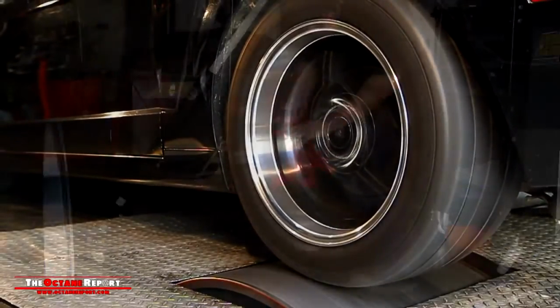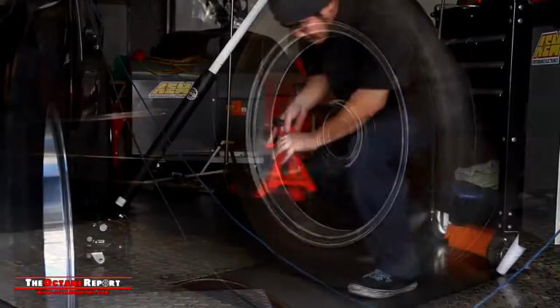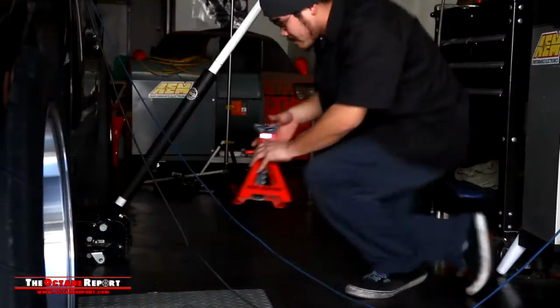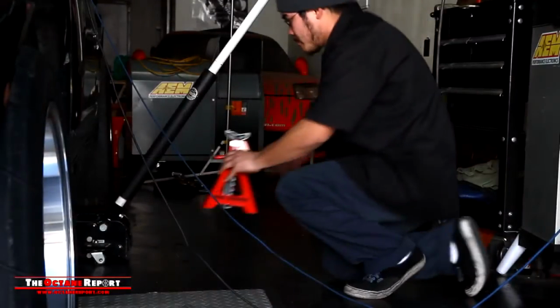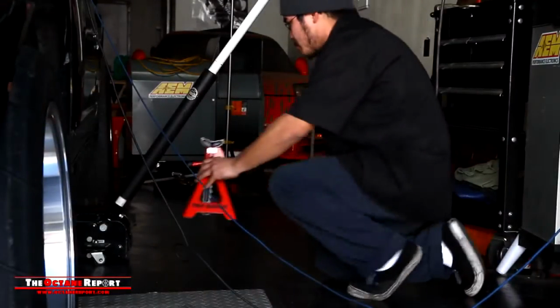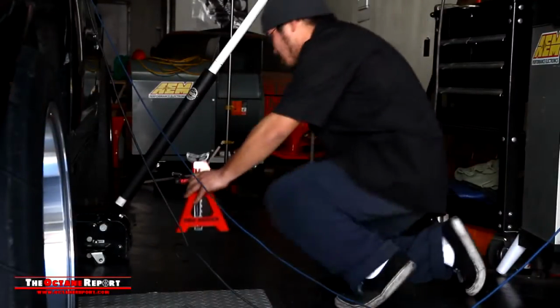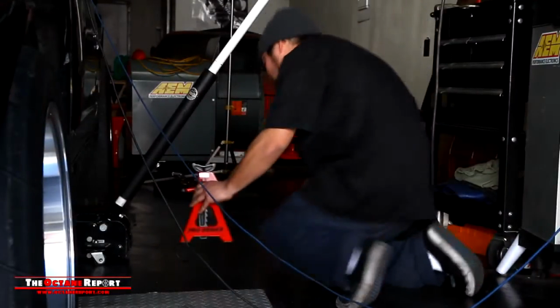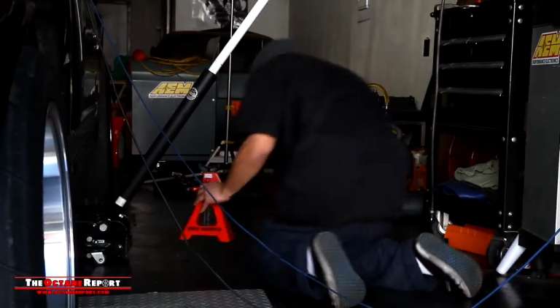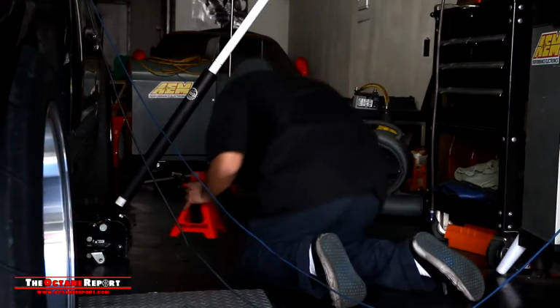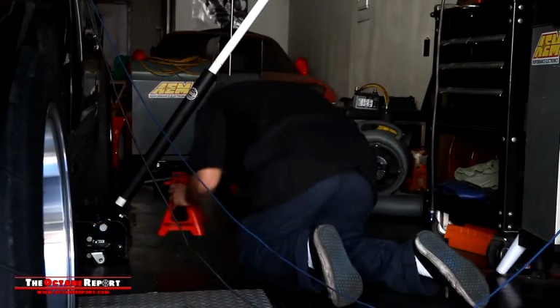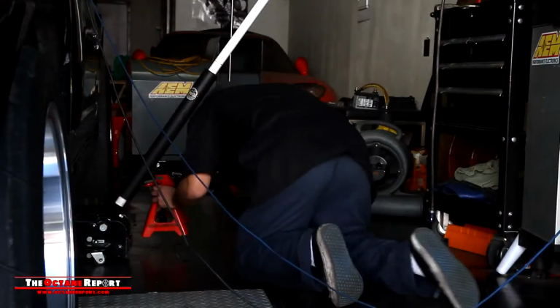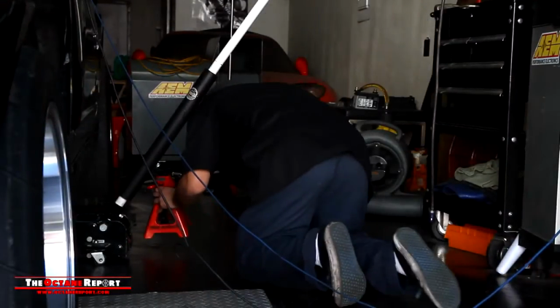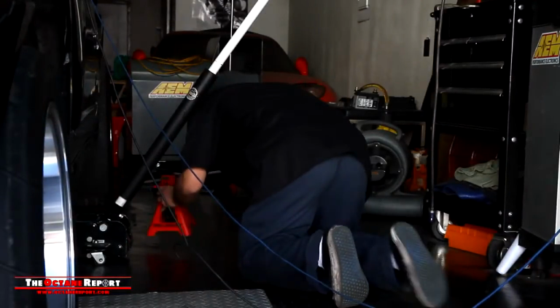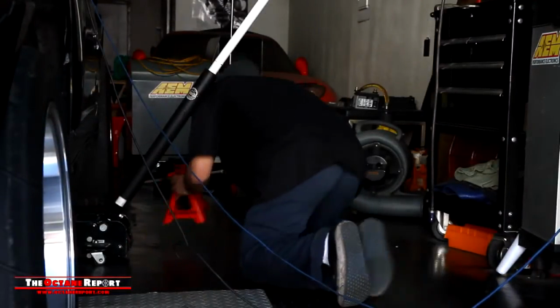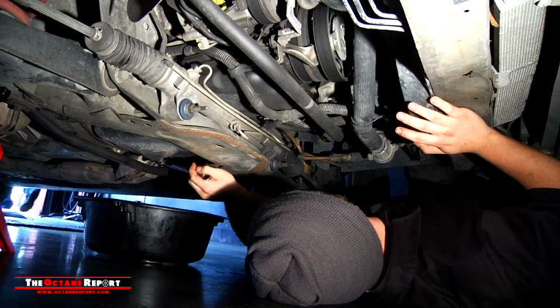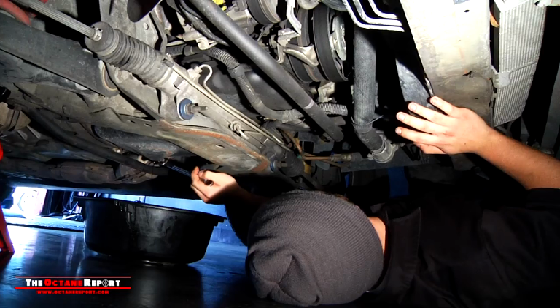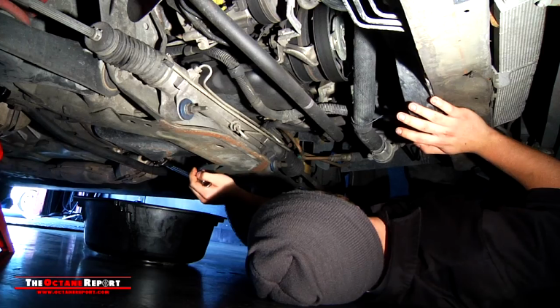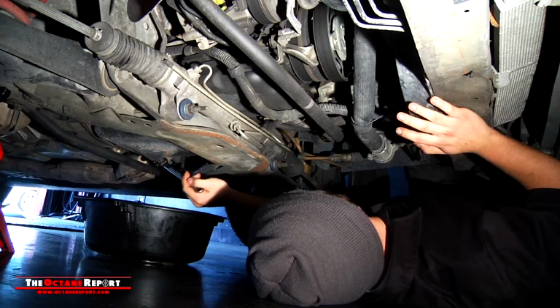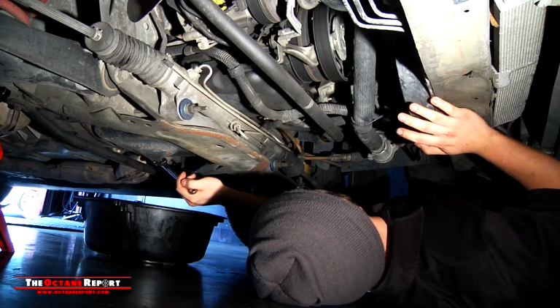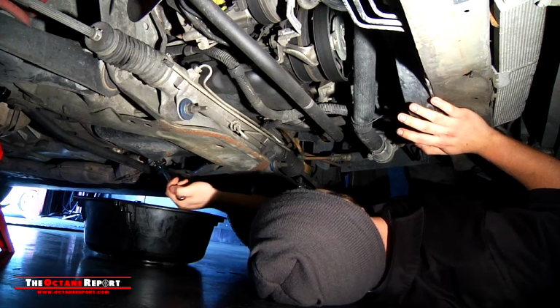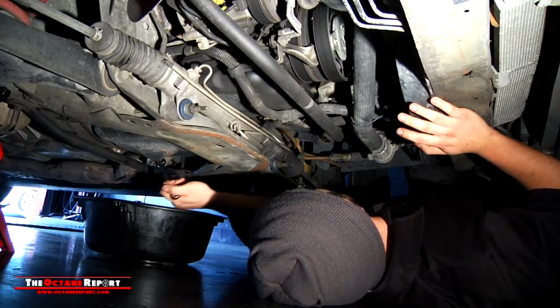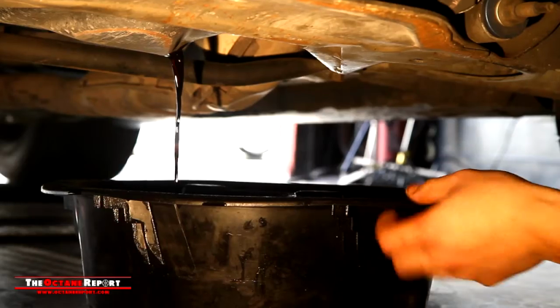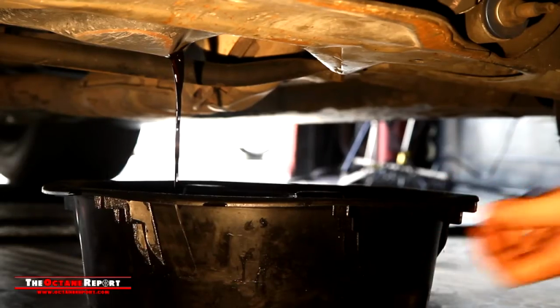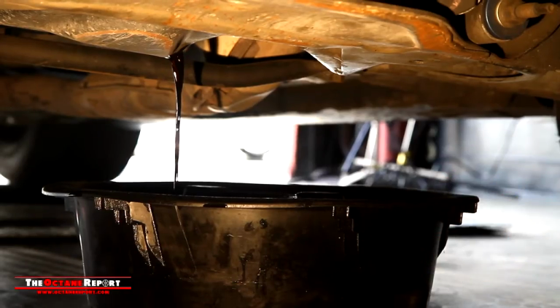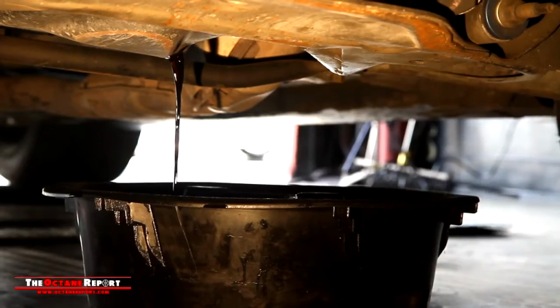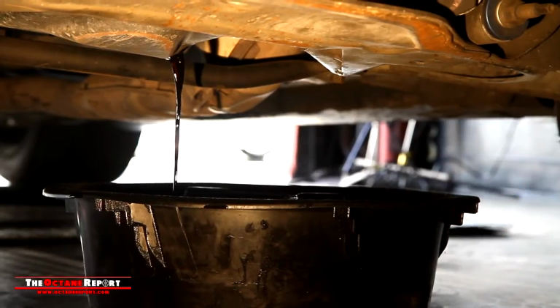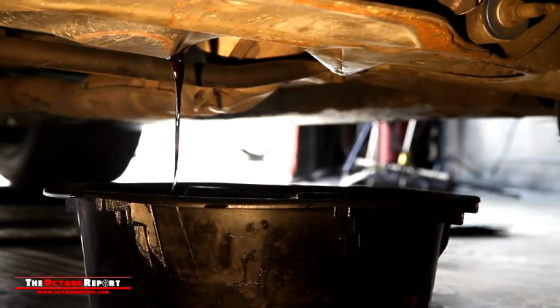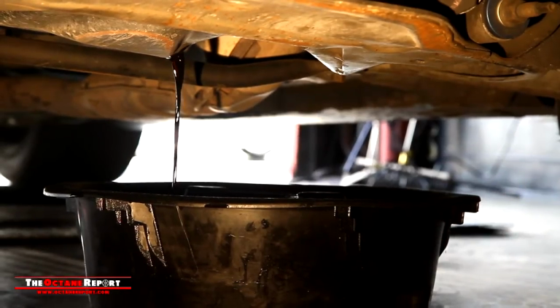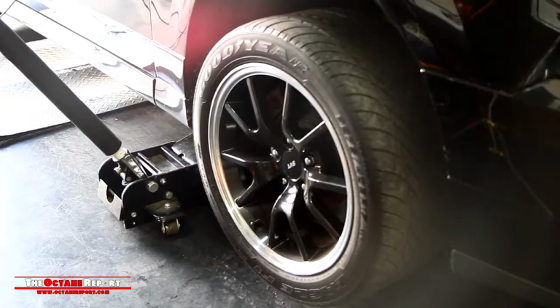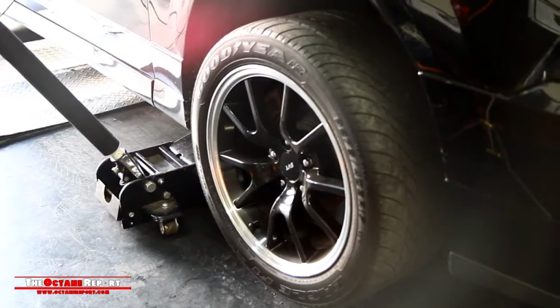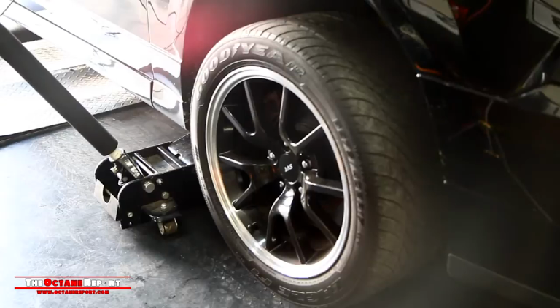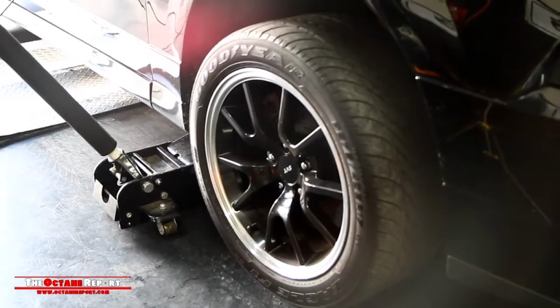Next, SR Motorcars changes the Cobra's oil and fills its V8 with fresh synthetic oil.